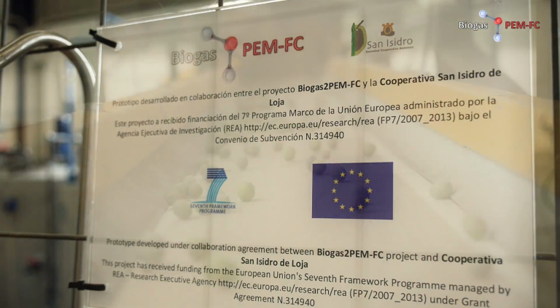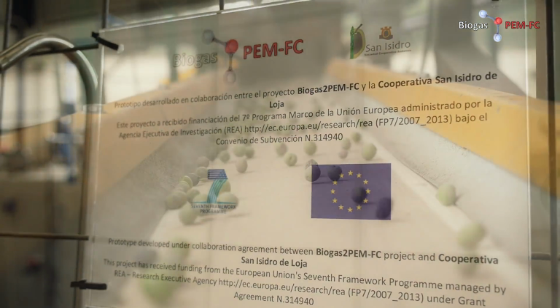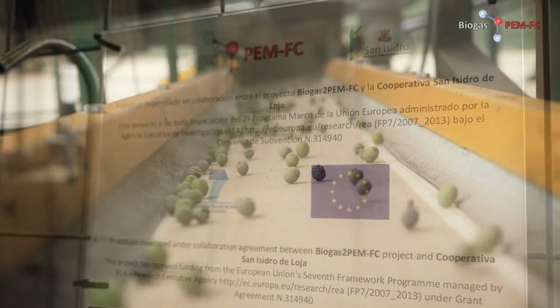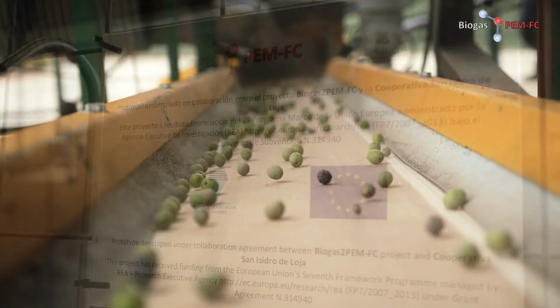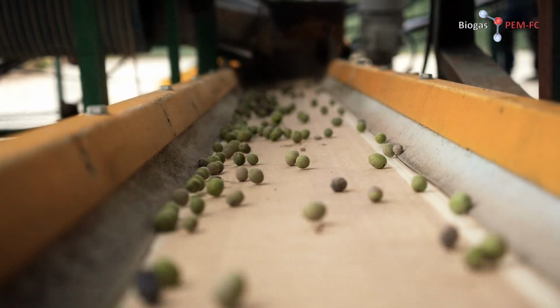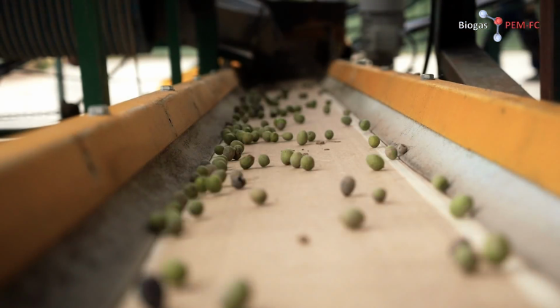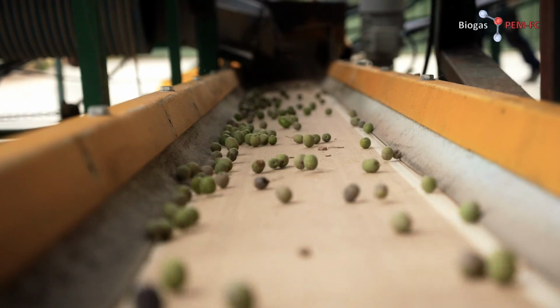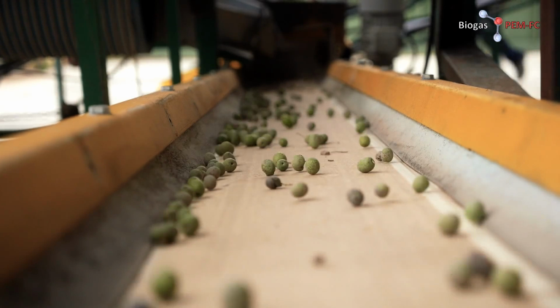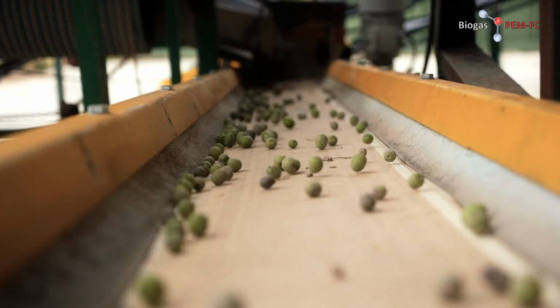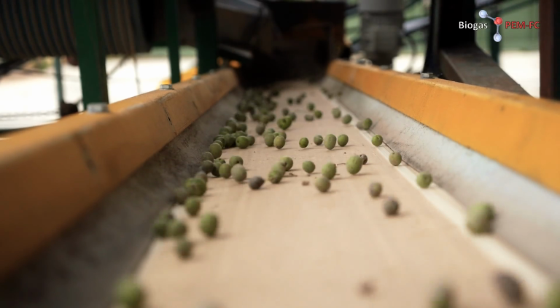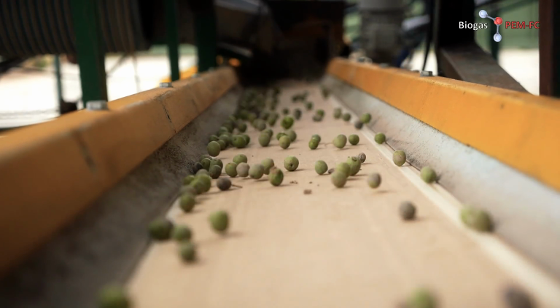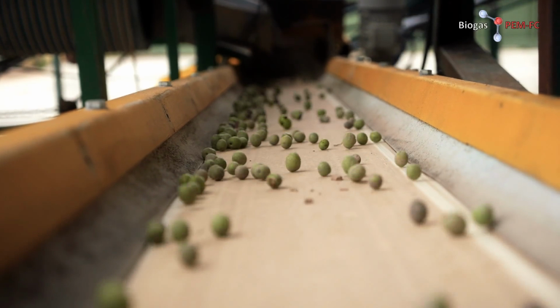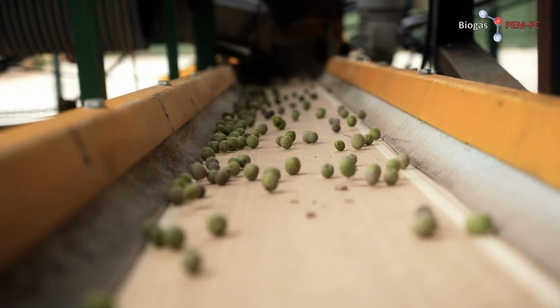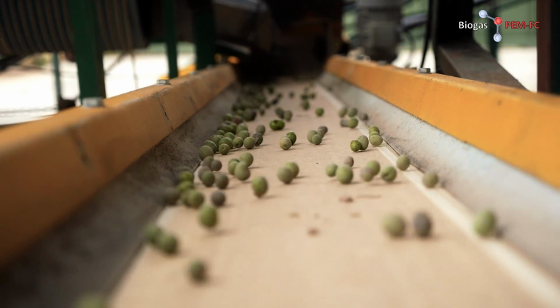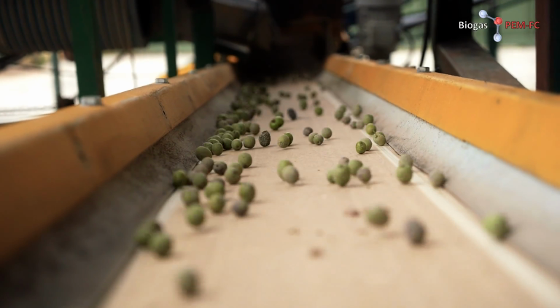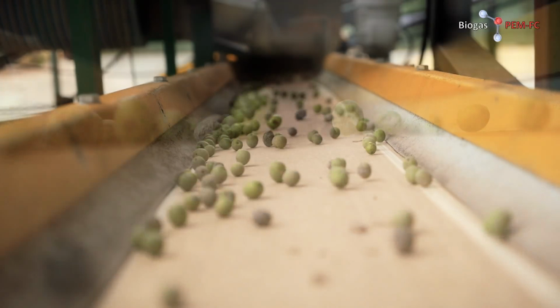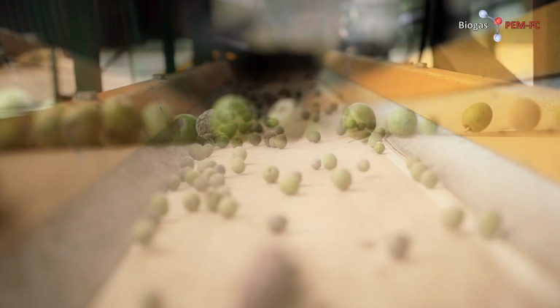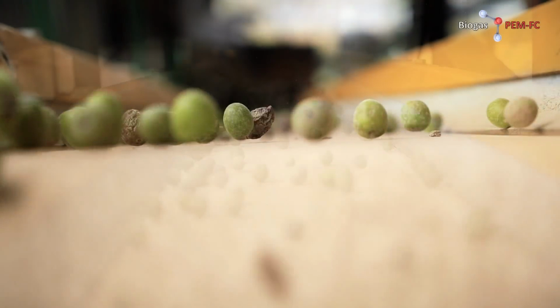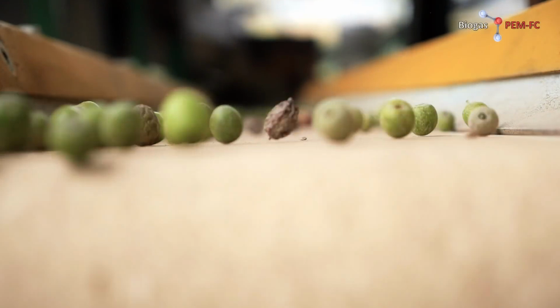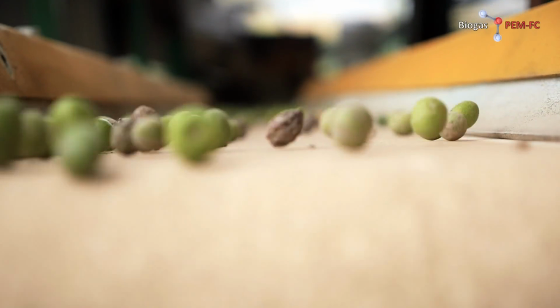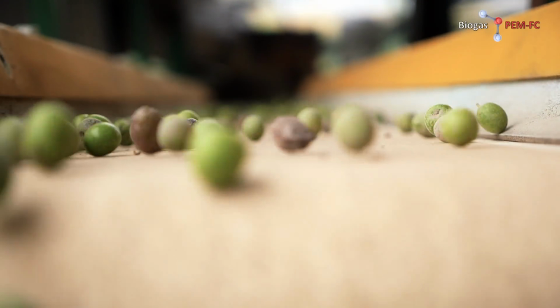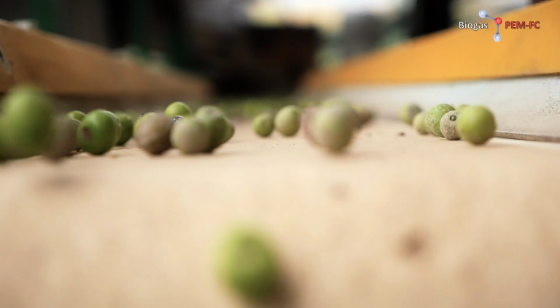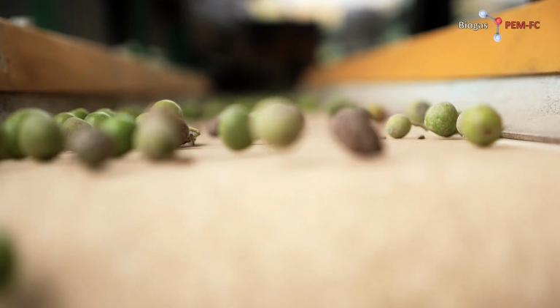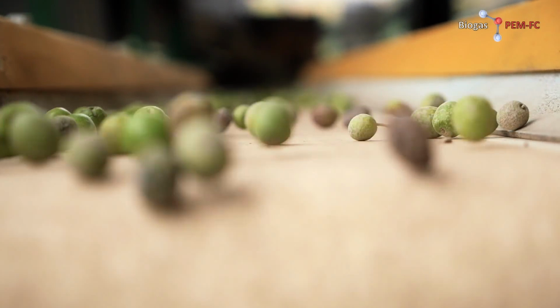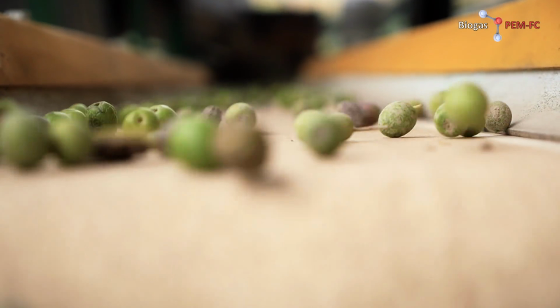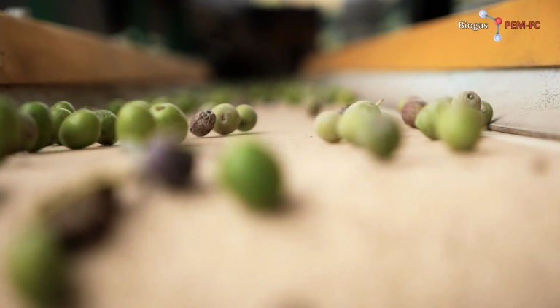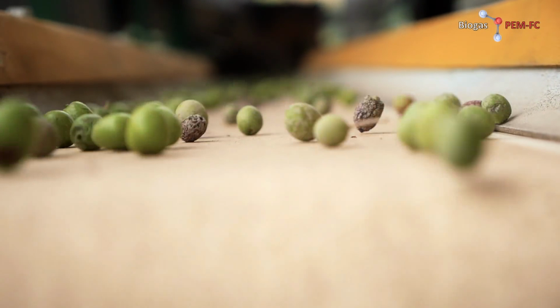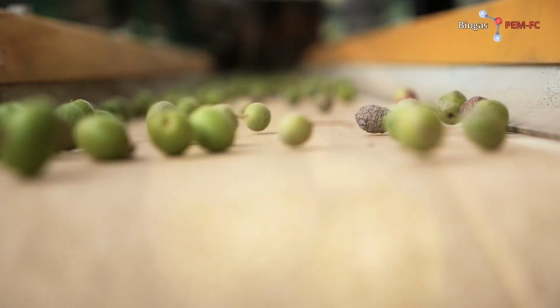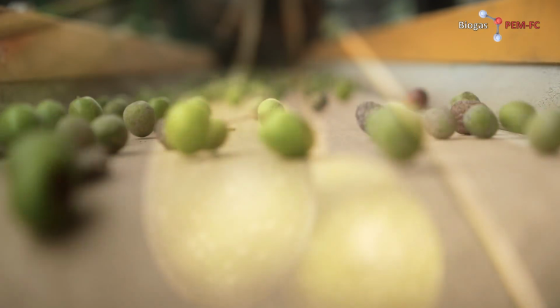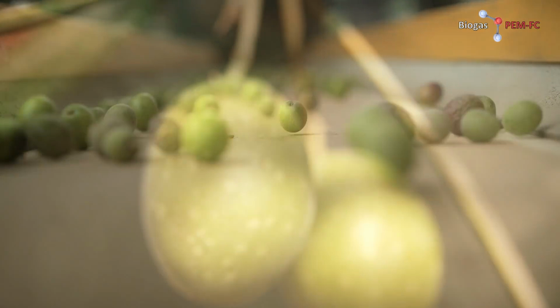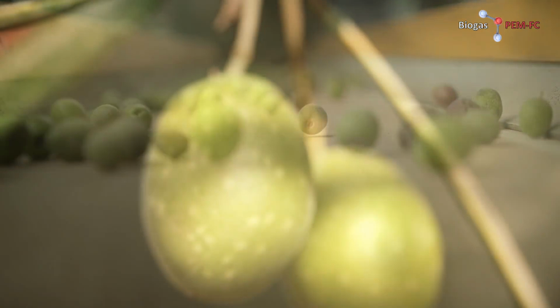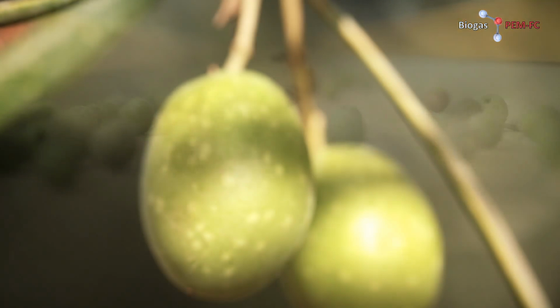Who knows, maybe one day the electricity powering your house was provided by olive wastes.